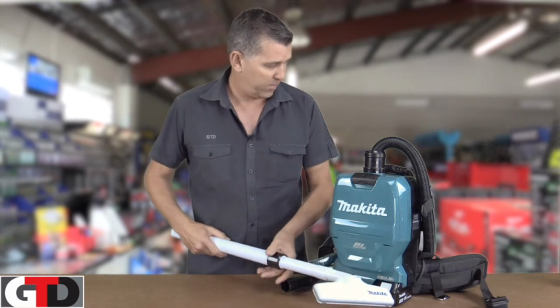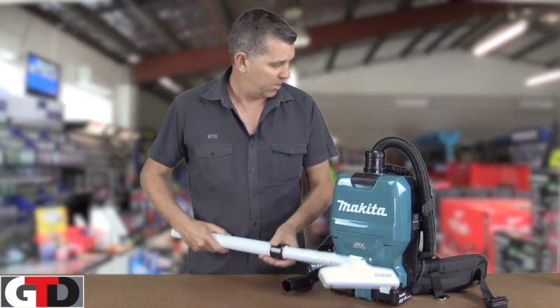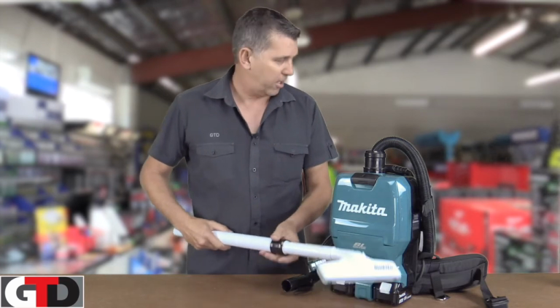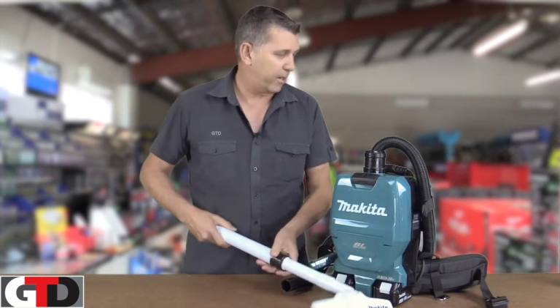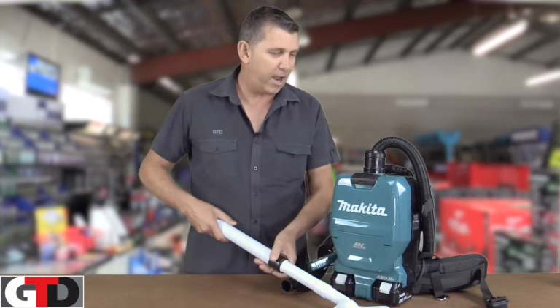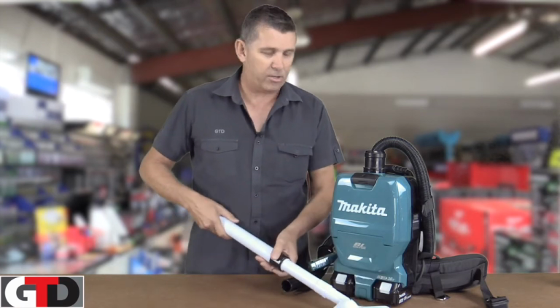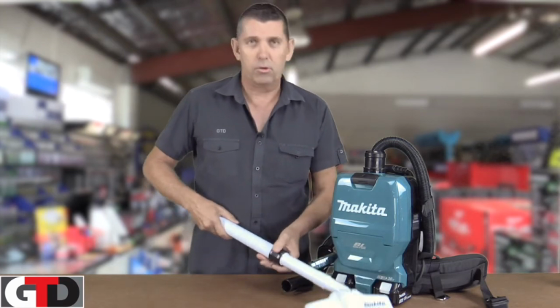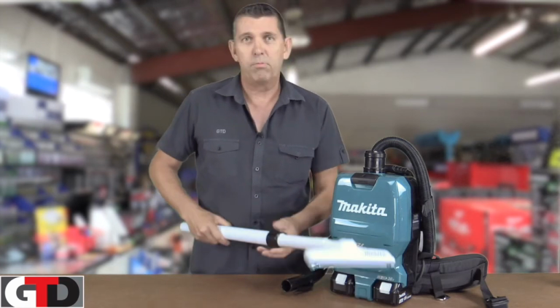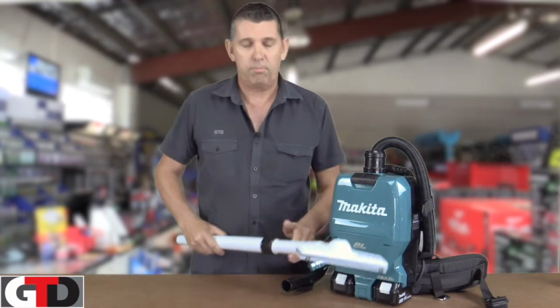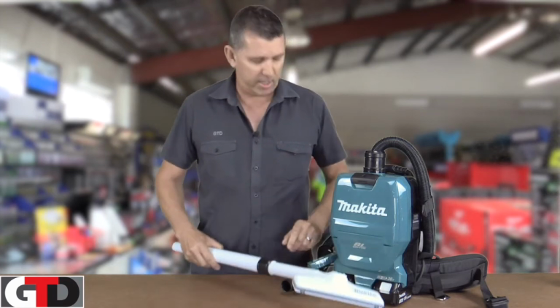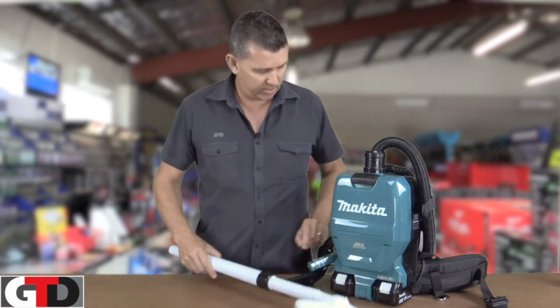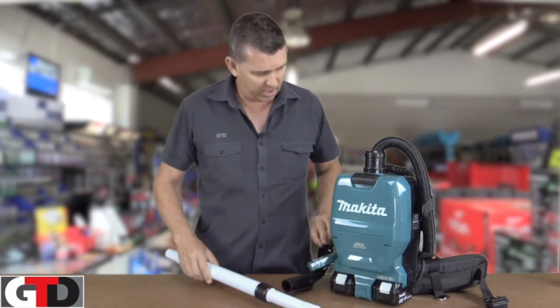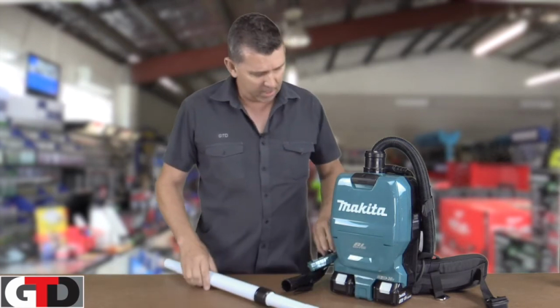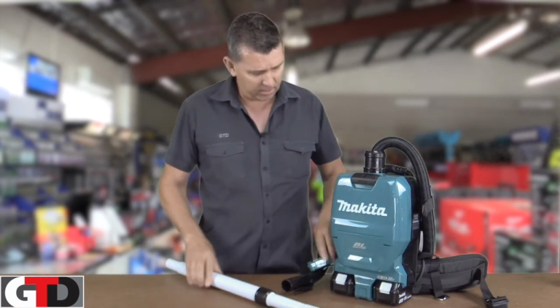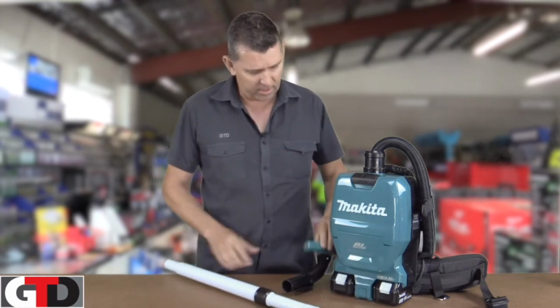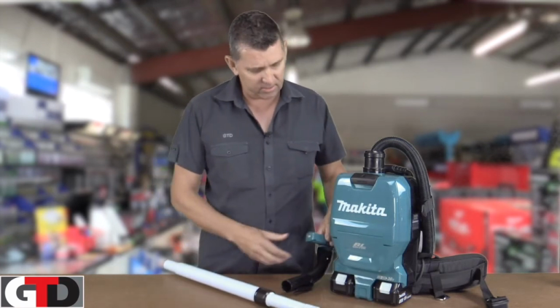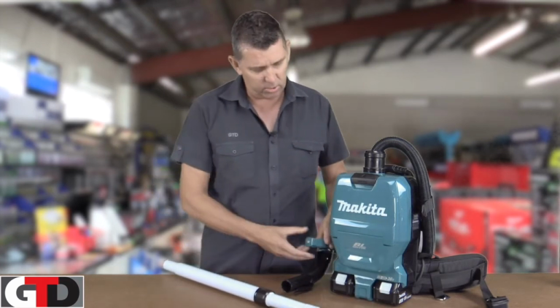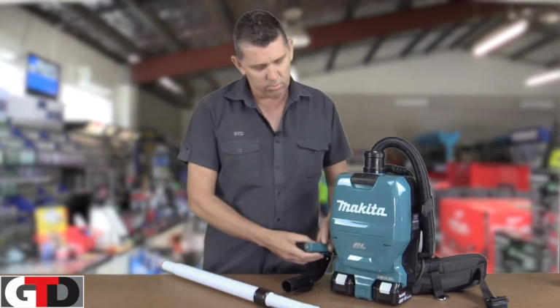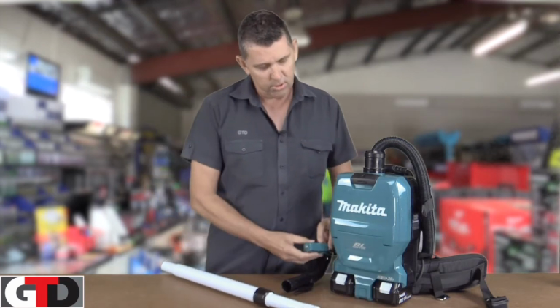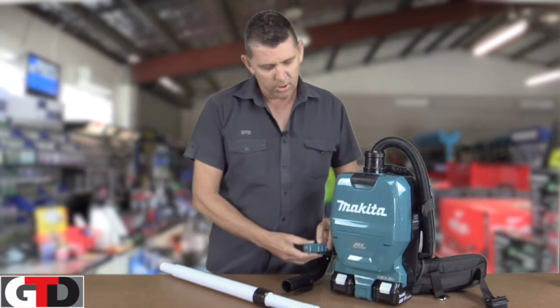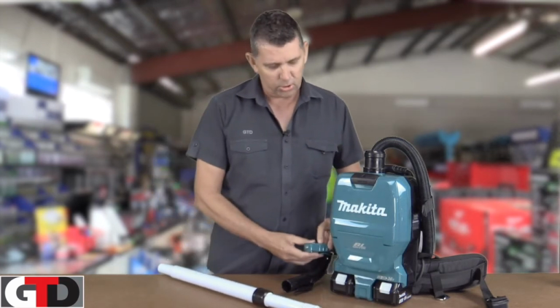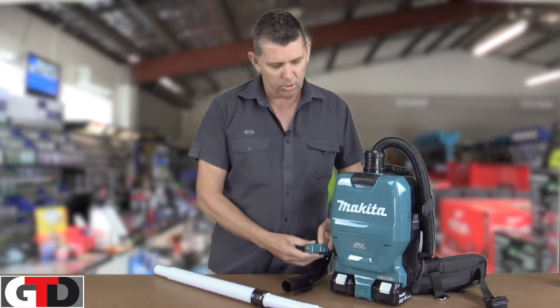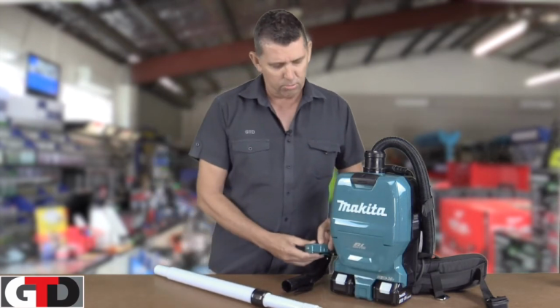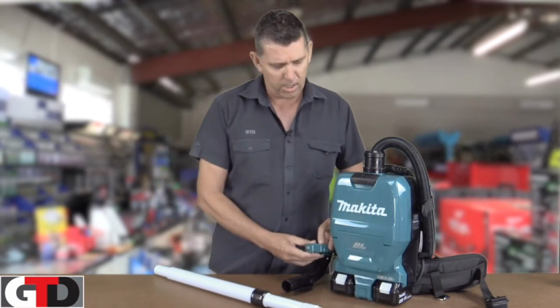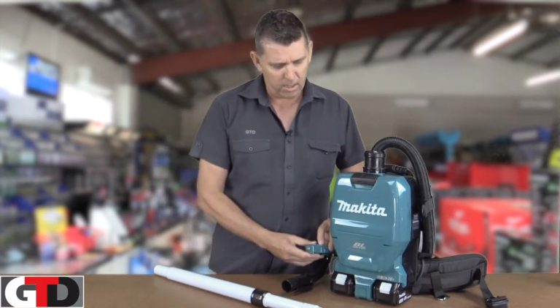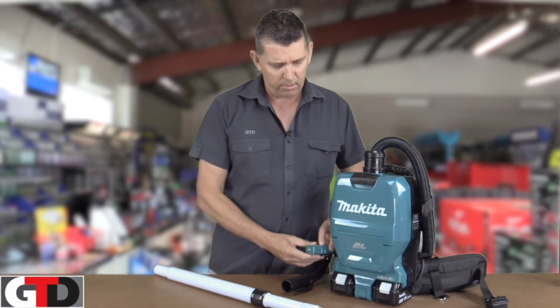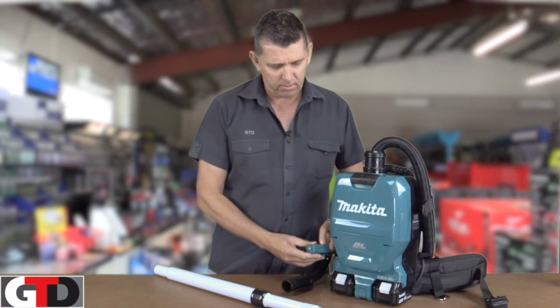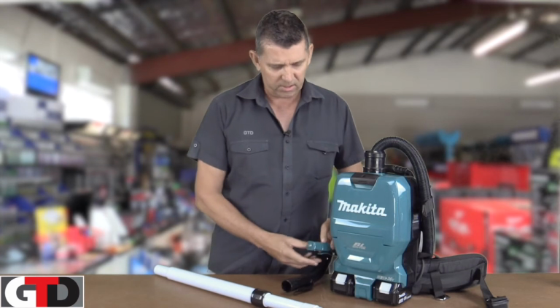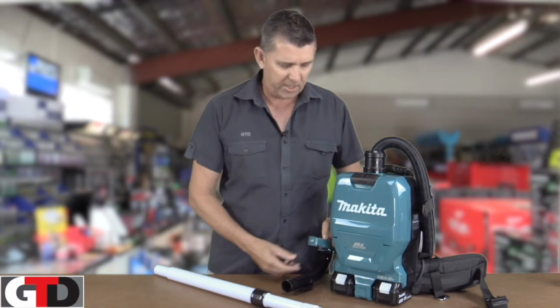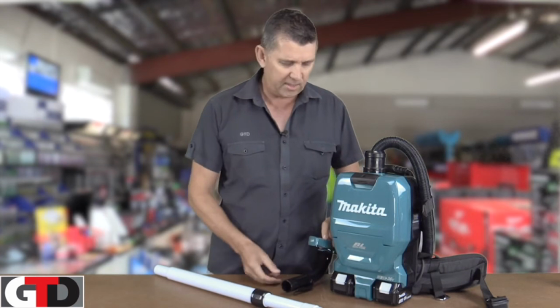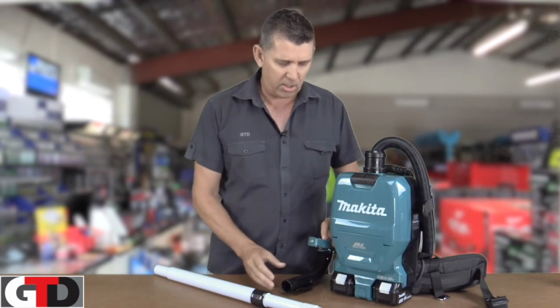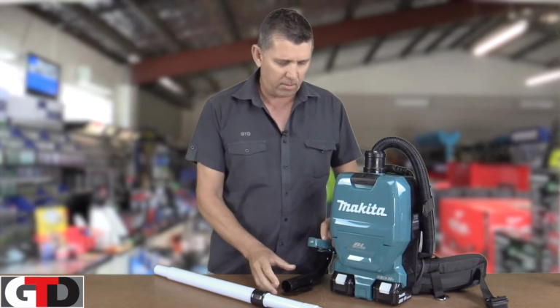So yeah, great tool, plenty of suck — it has two speeds on it.